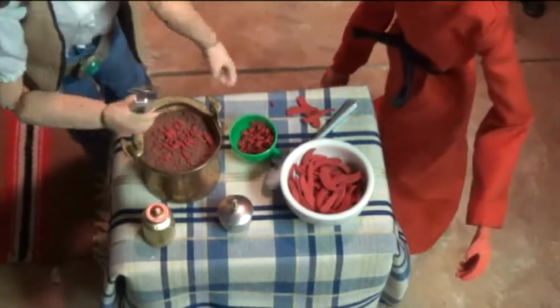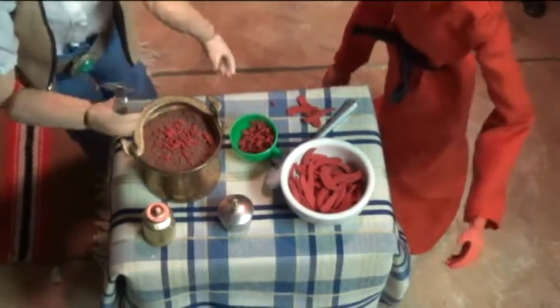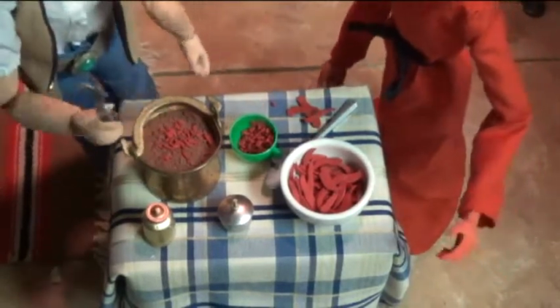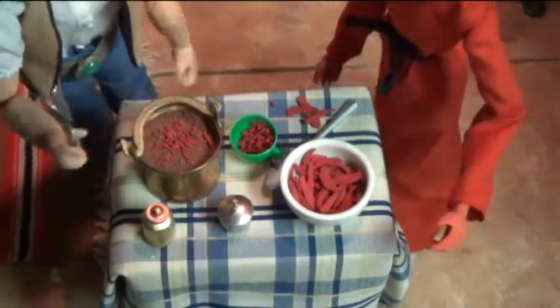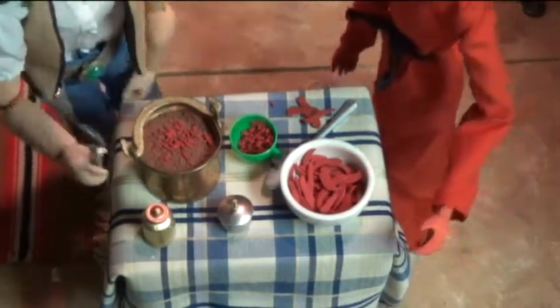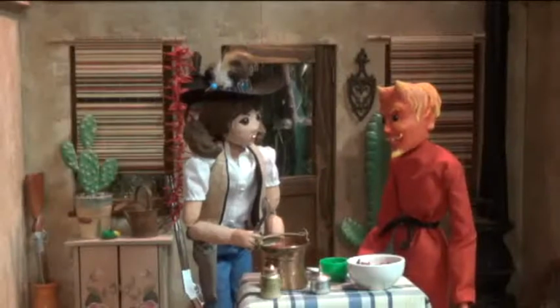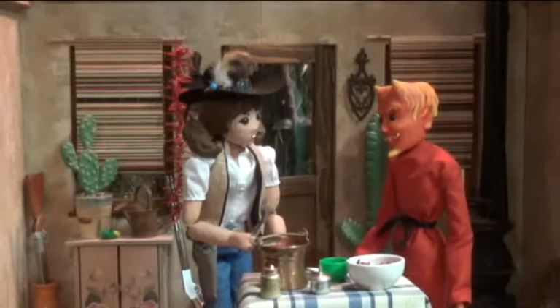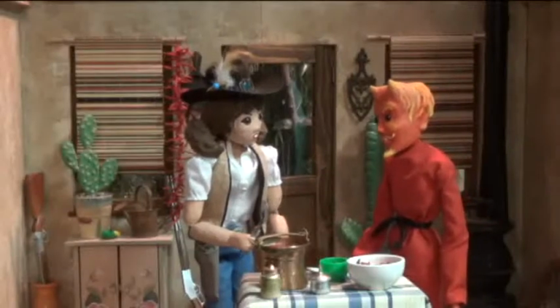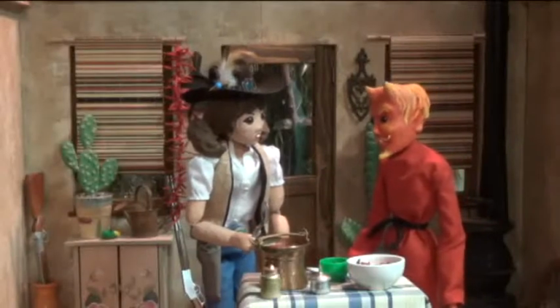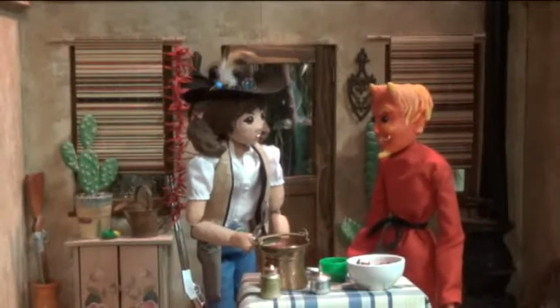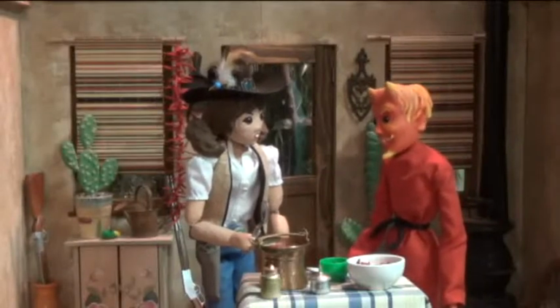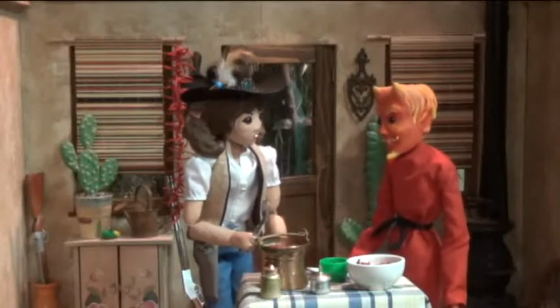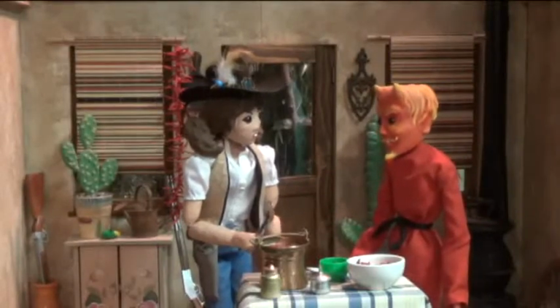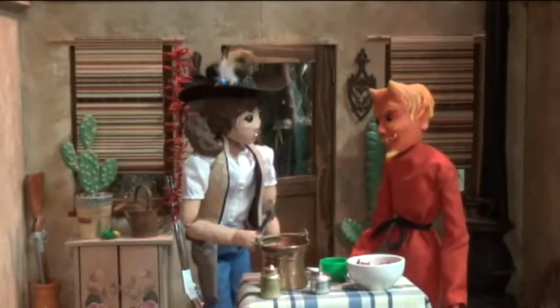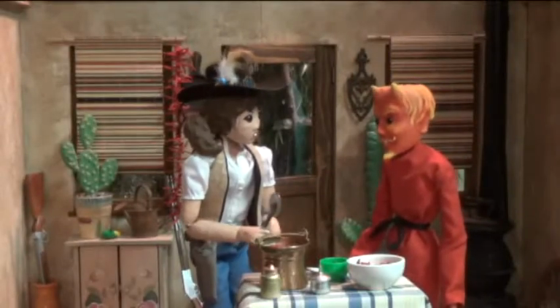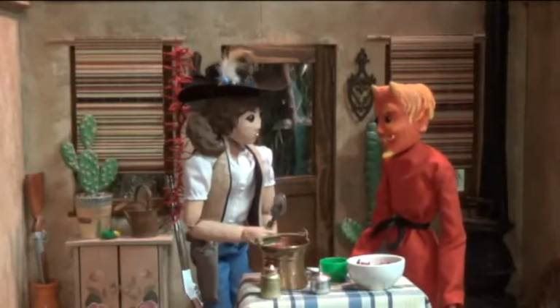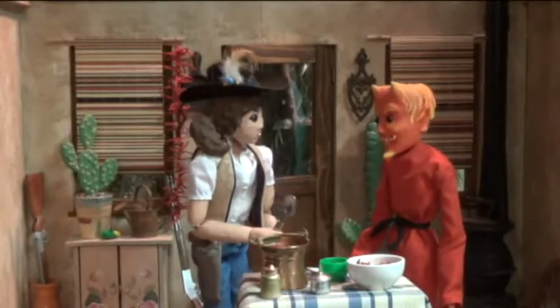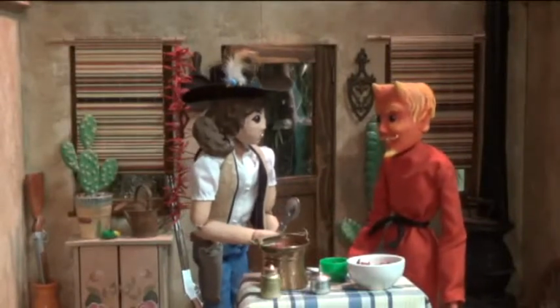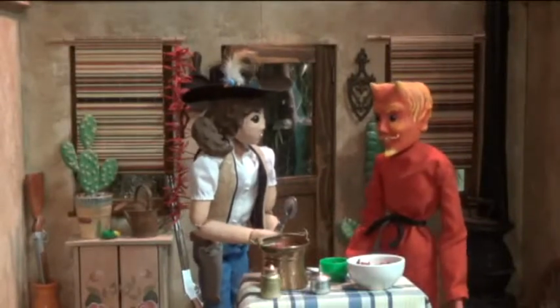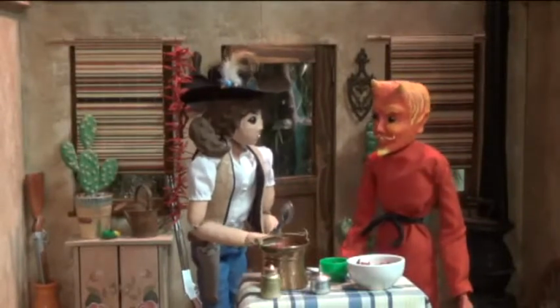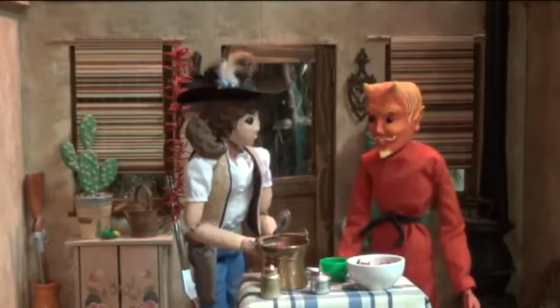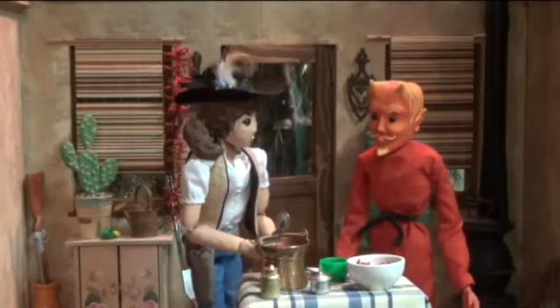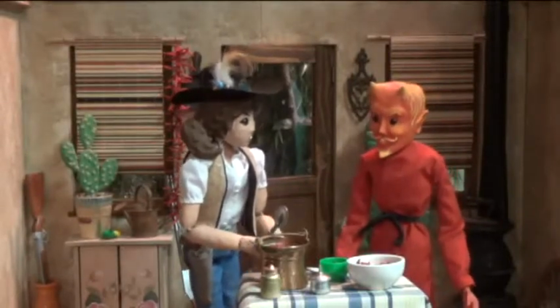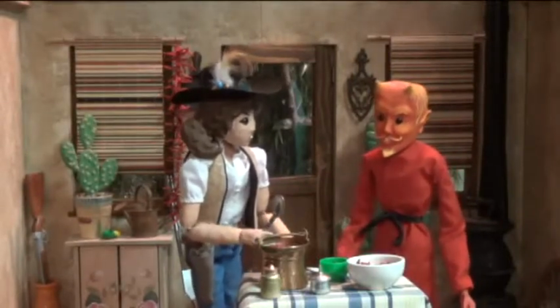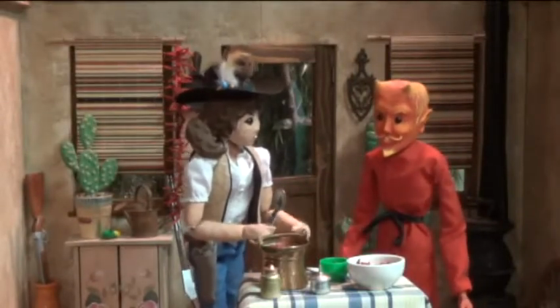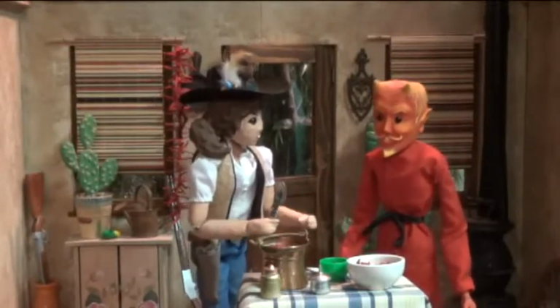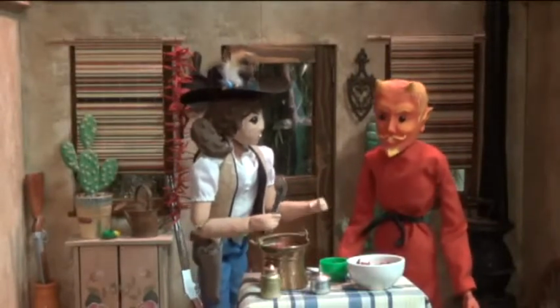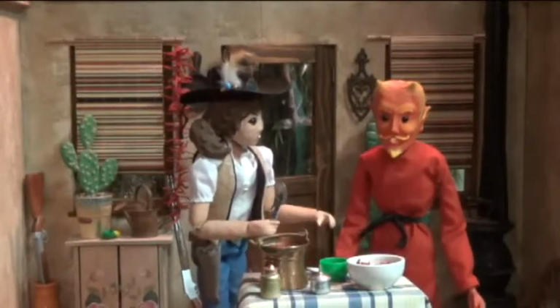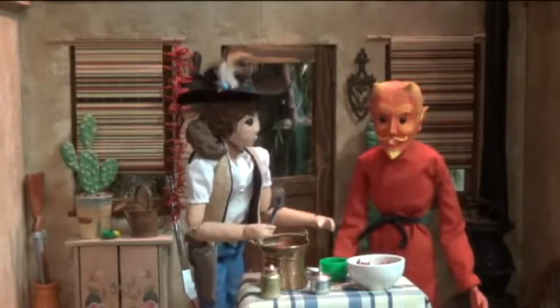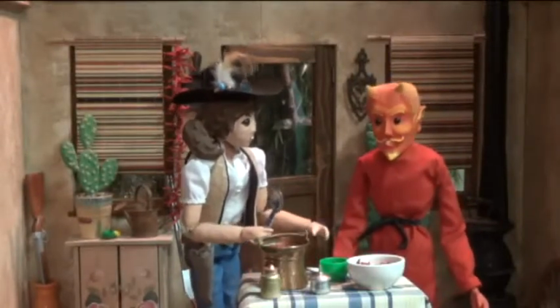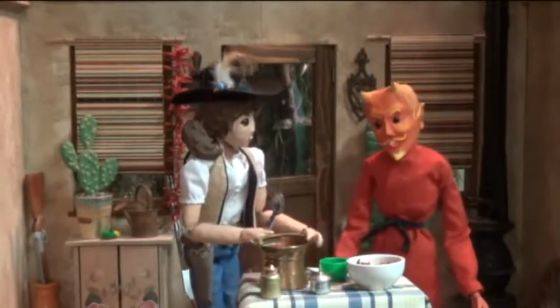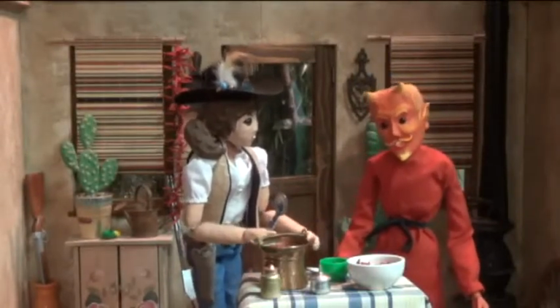I don't get it. That doesn't sound dangerous at all. In fact, it smells... good.